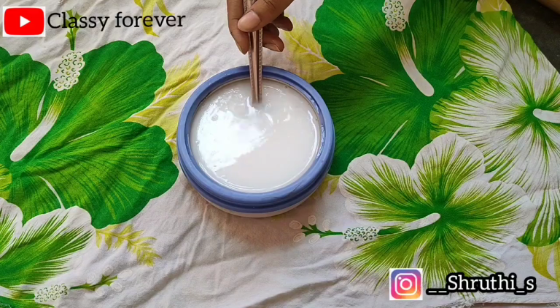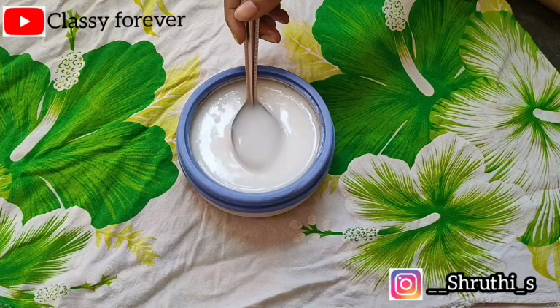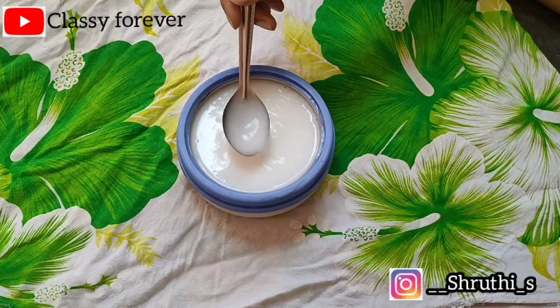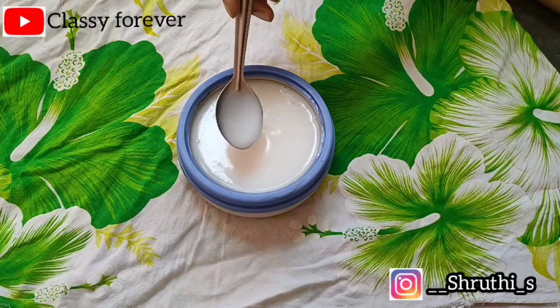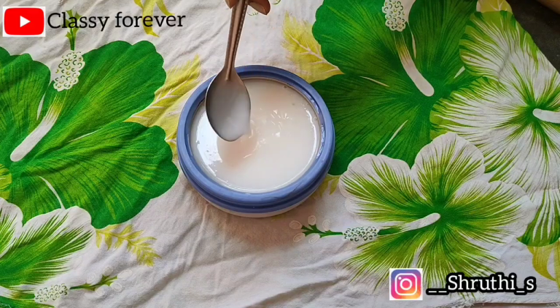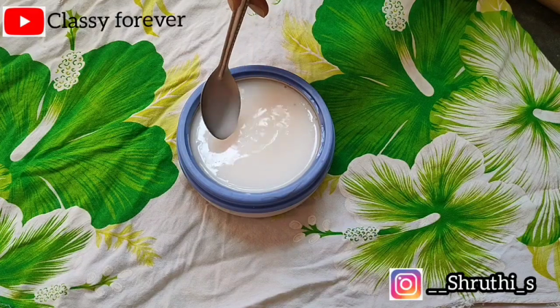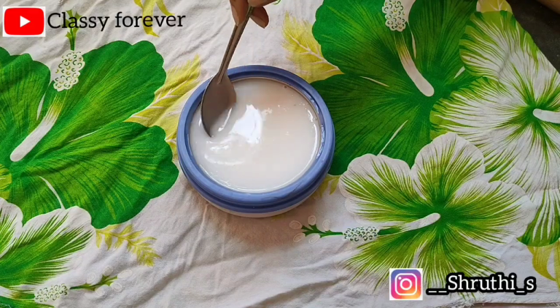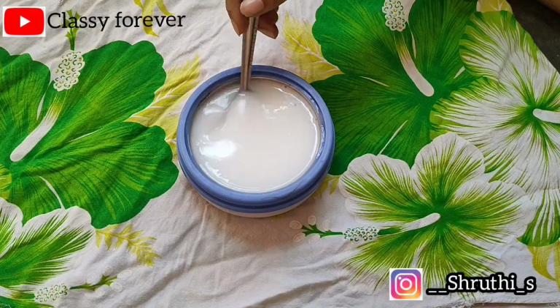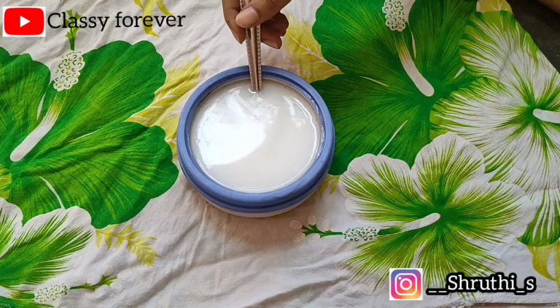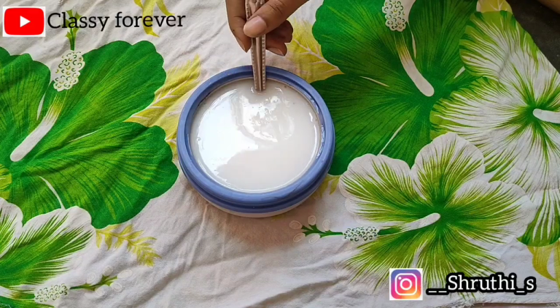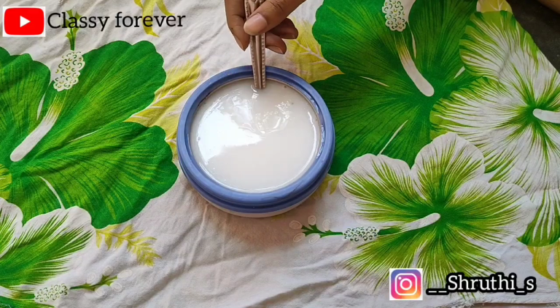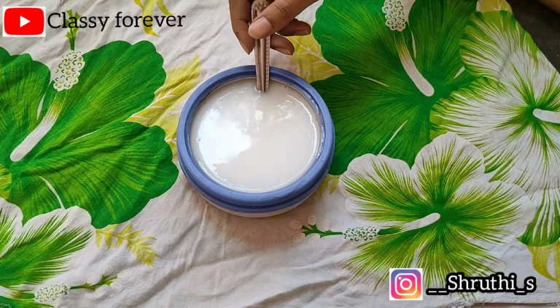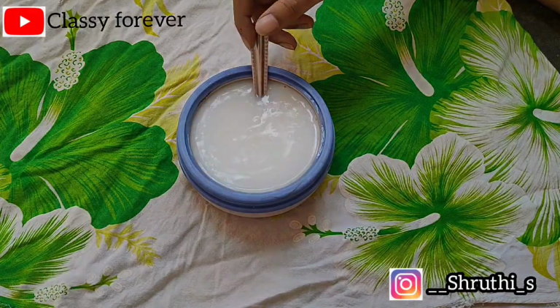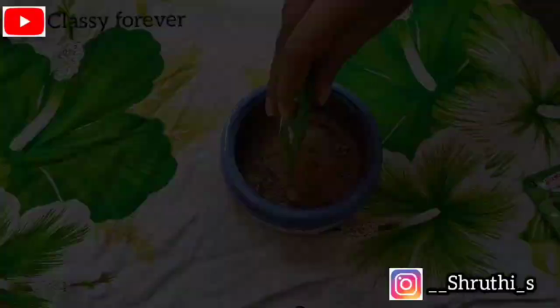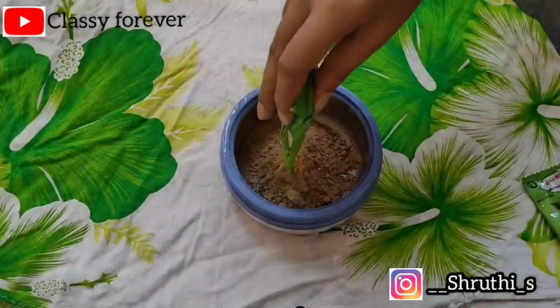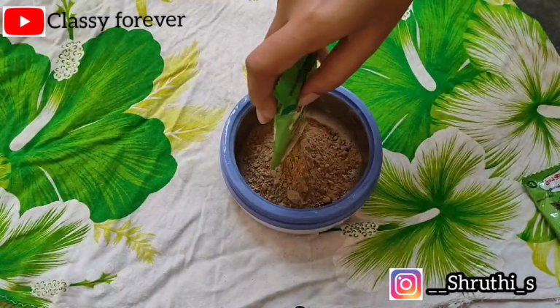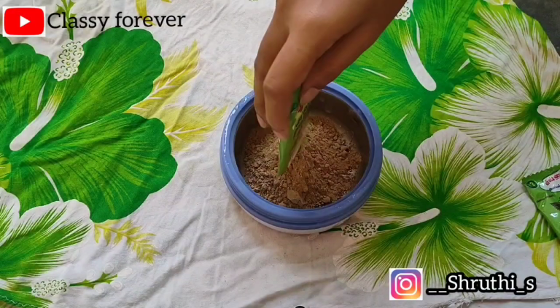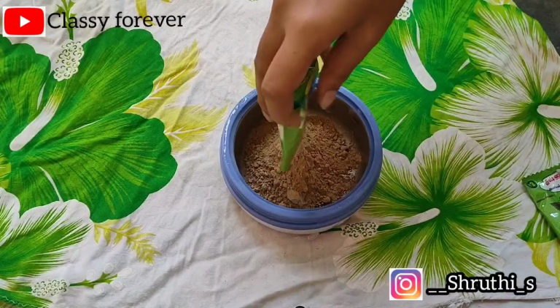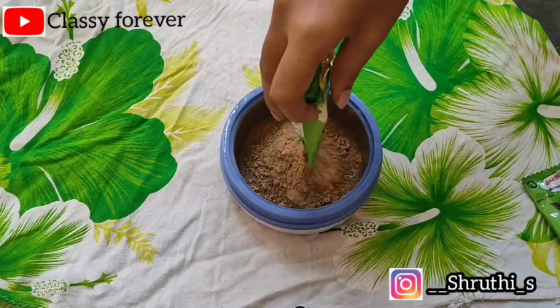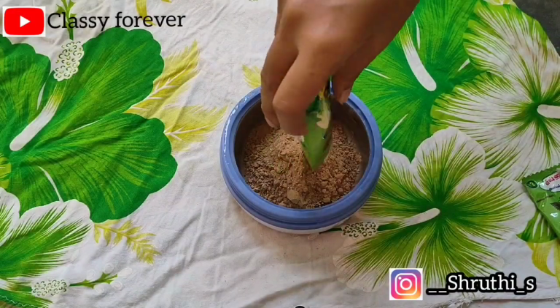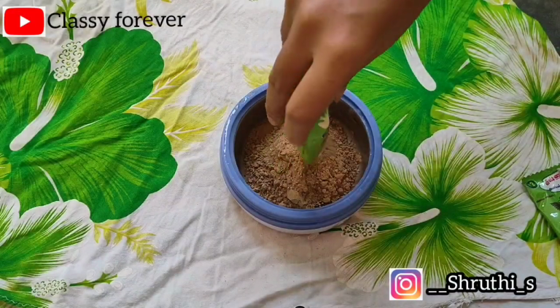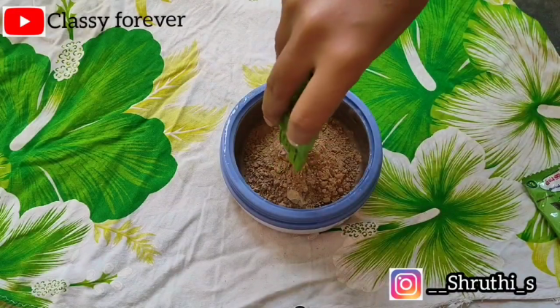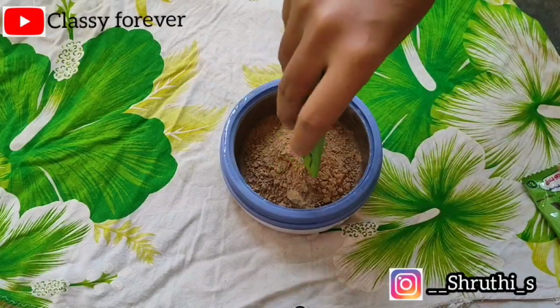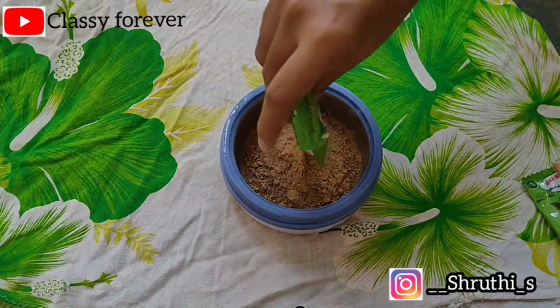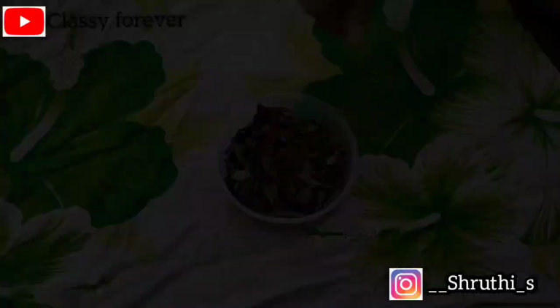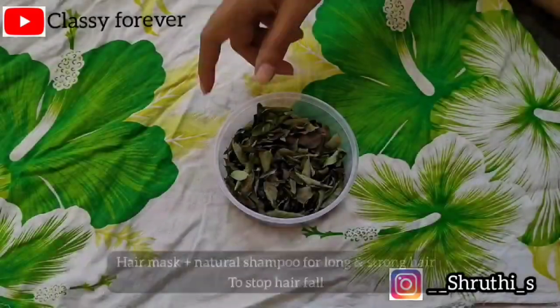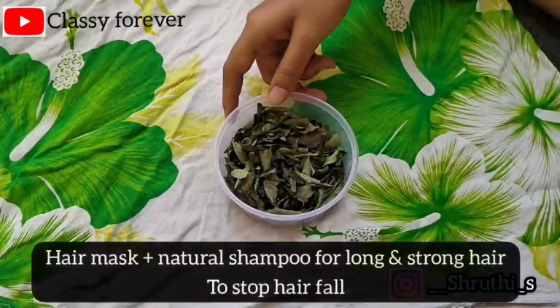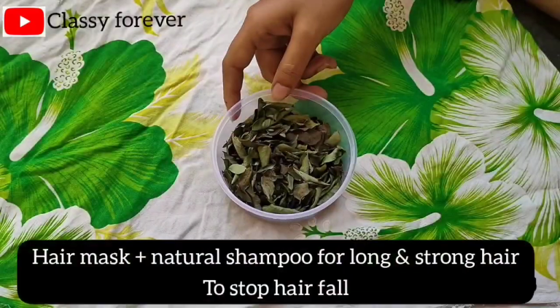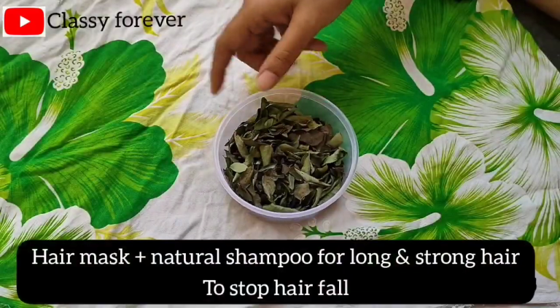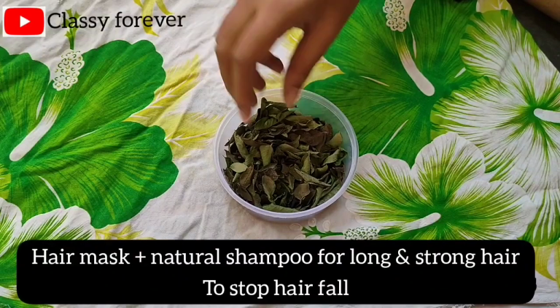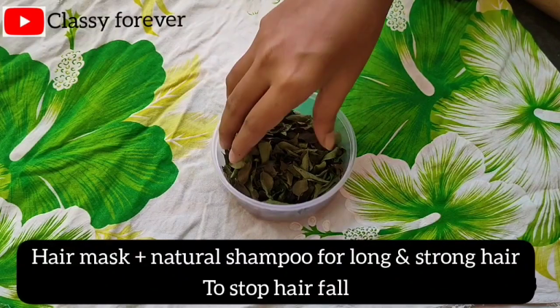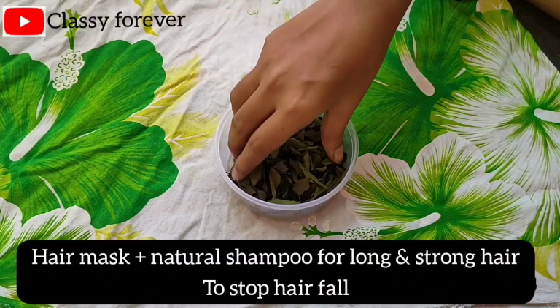Hi everyone, welcome to our channel. In today's video, we have a 2-in-1 natural hair mask plus natural shampoo.